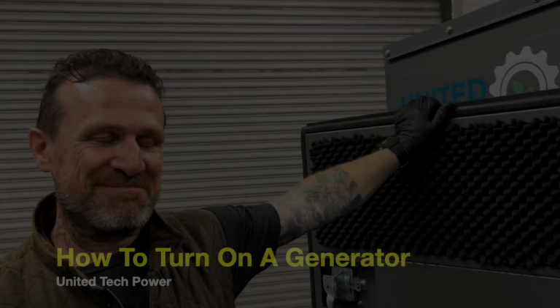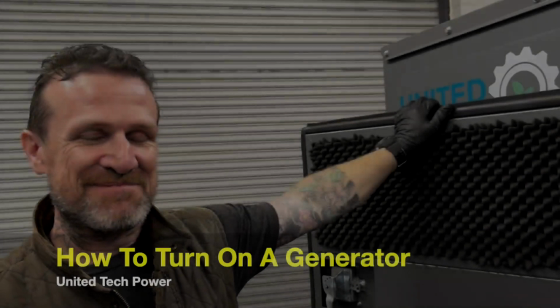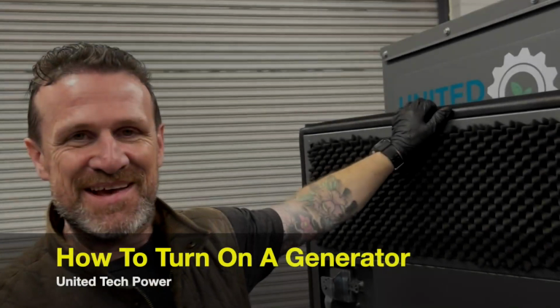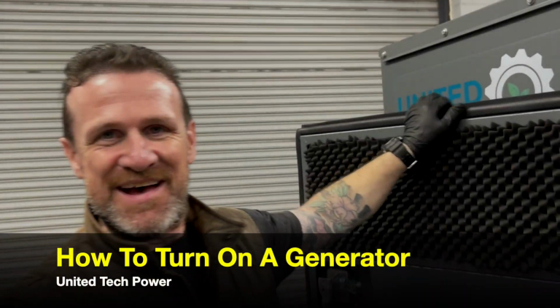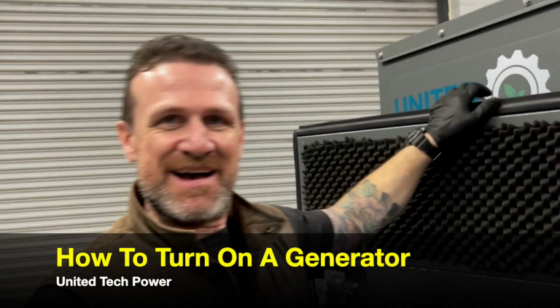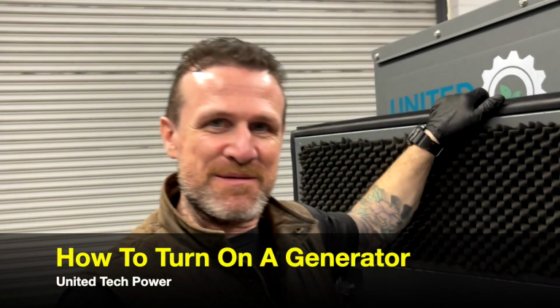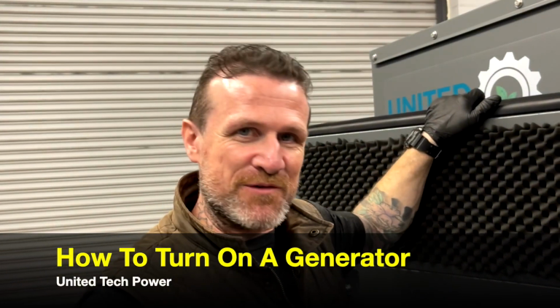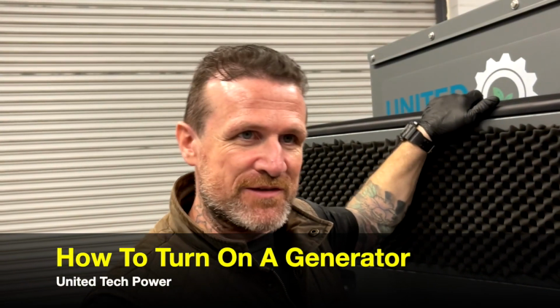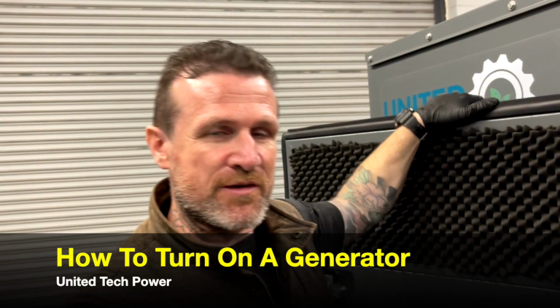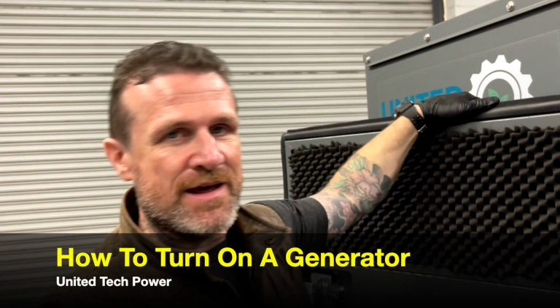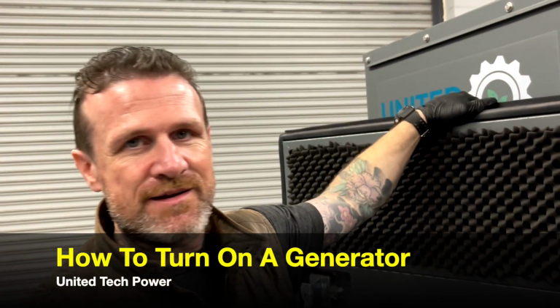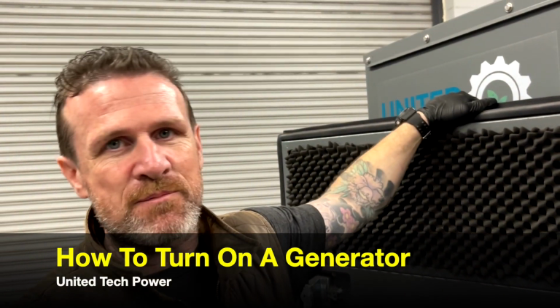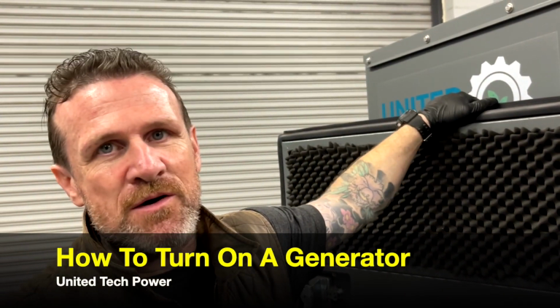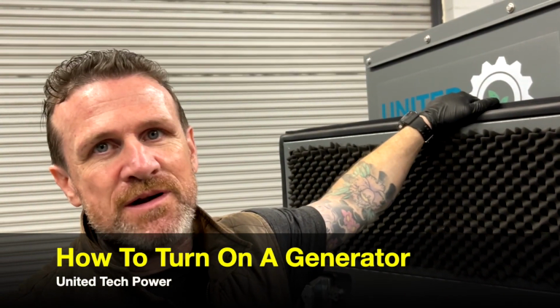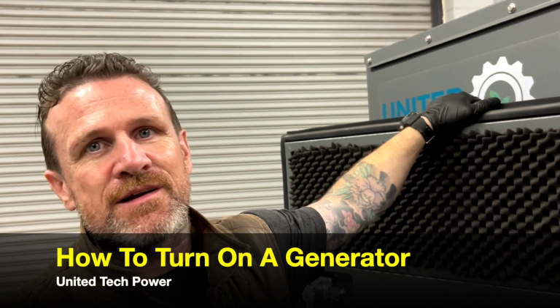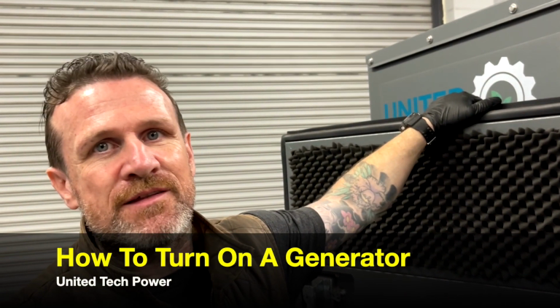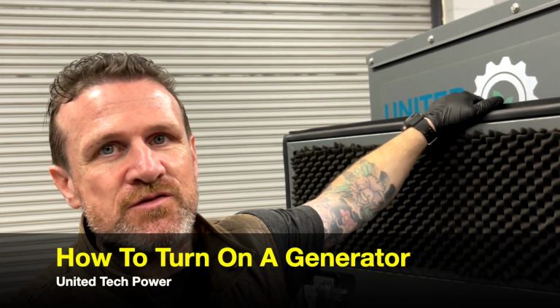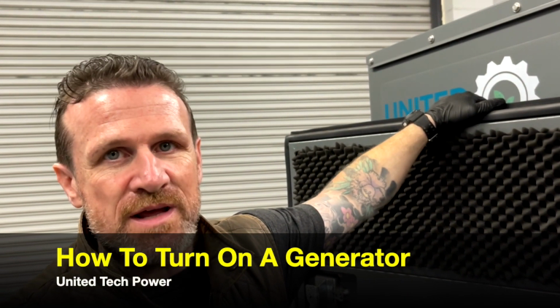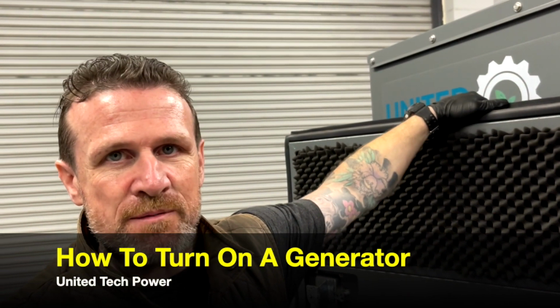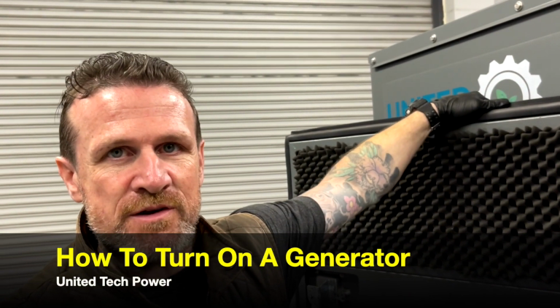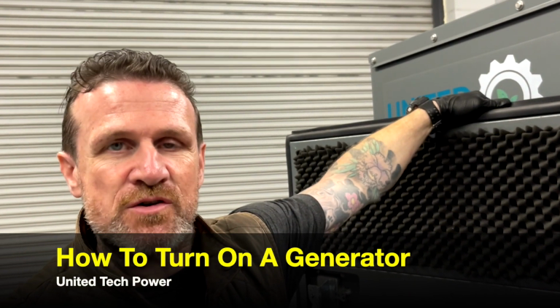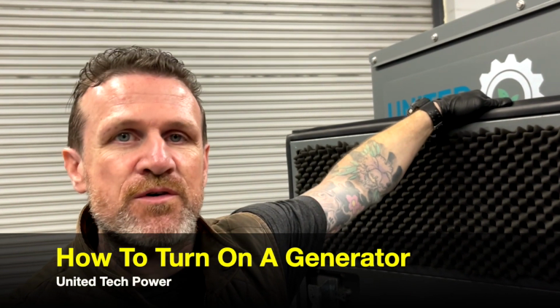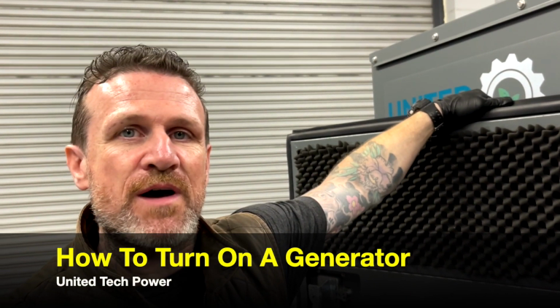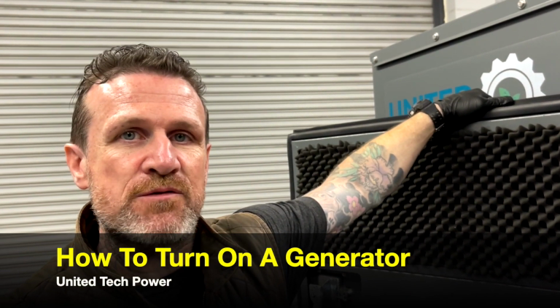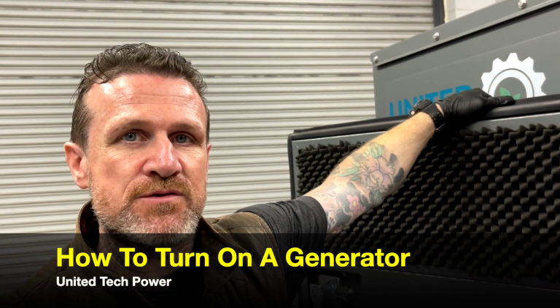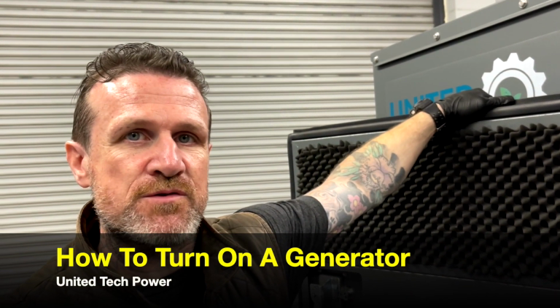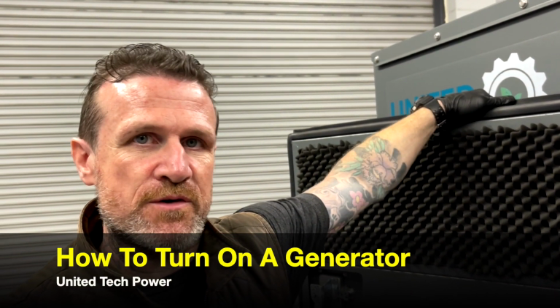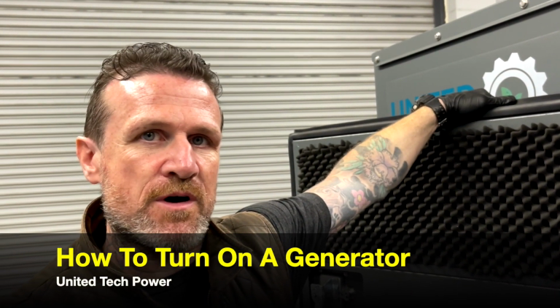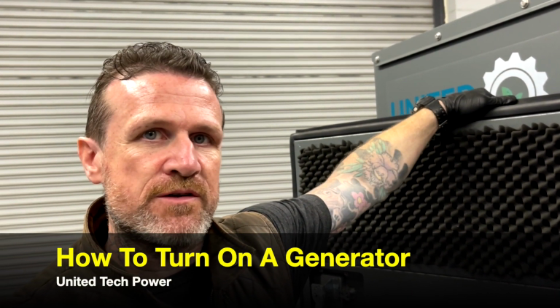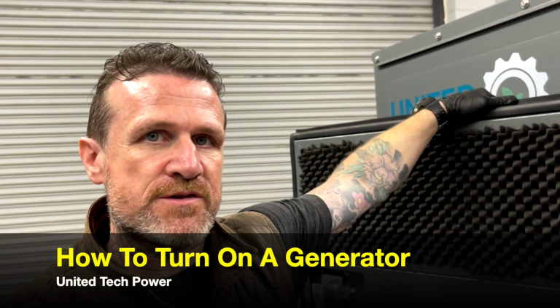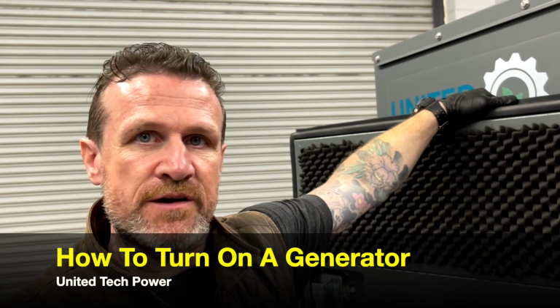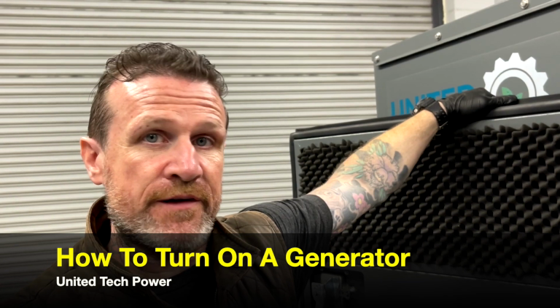Hi, I'm Chris from United Tech Power, and today I'm going to show you how to turn on your generator.